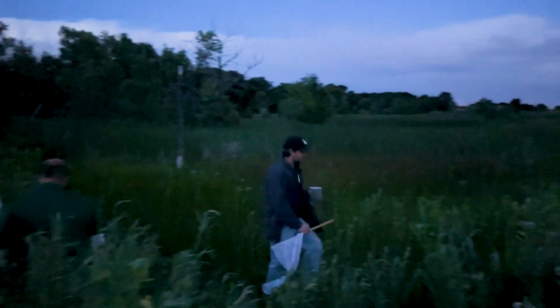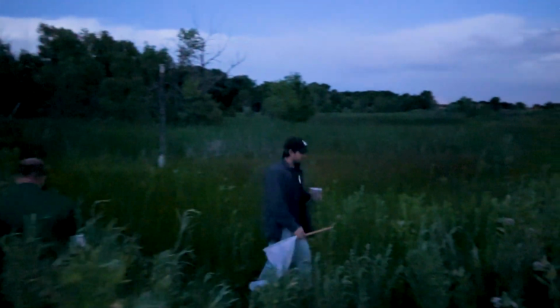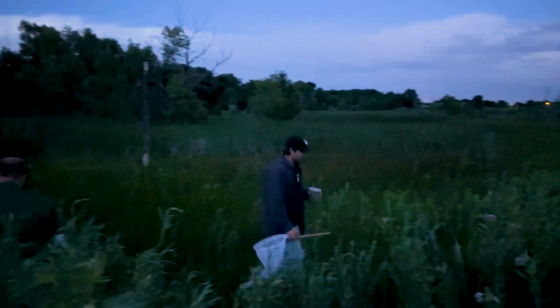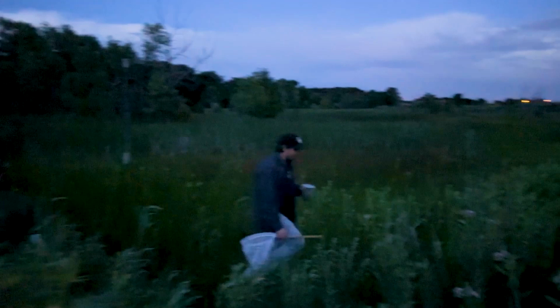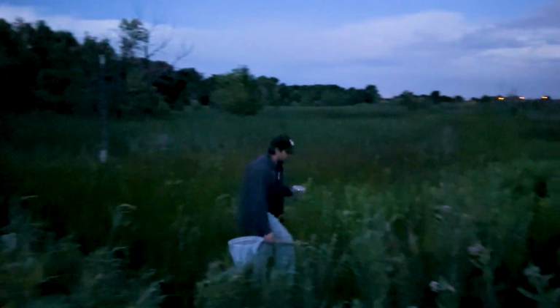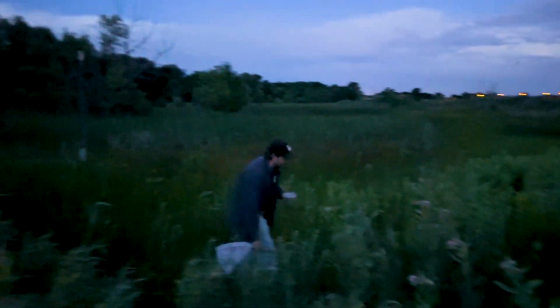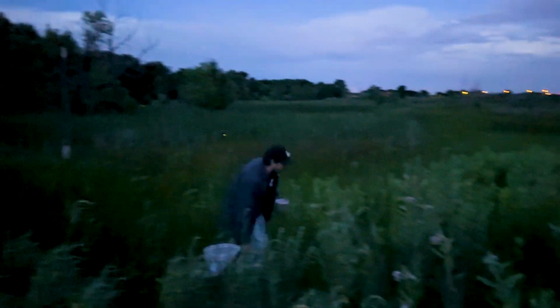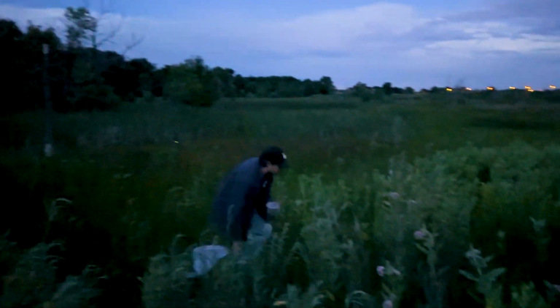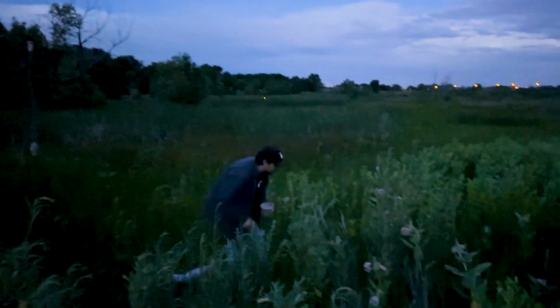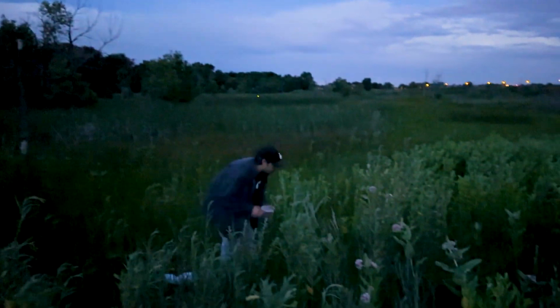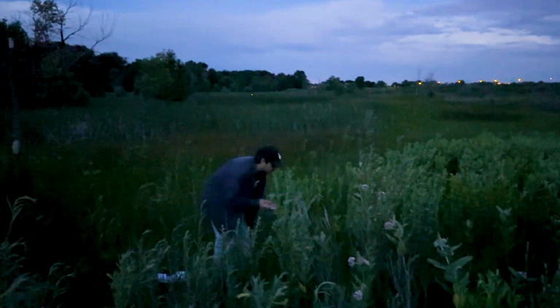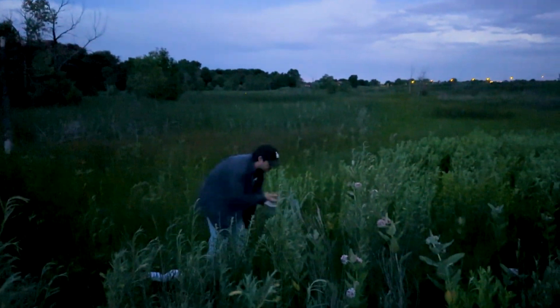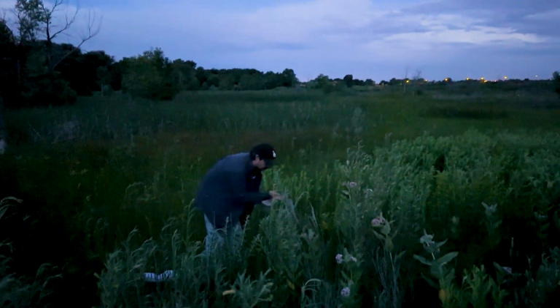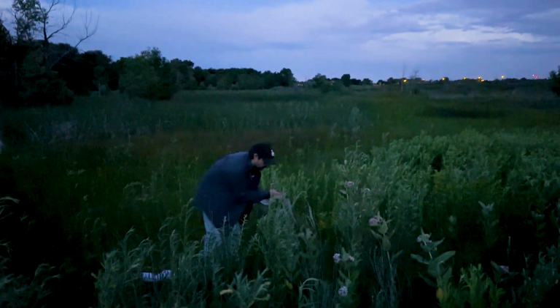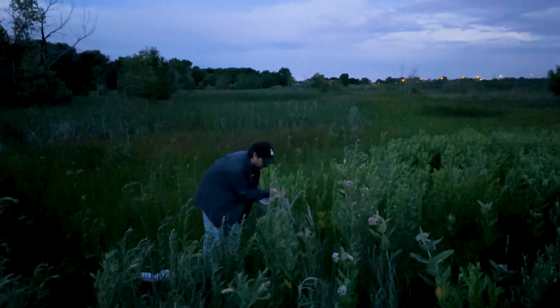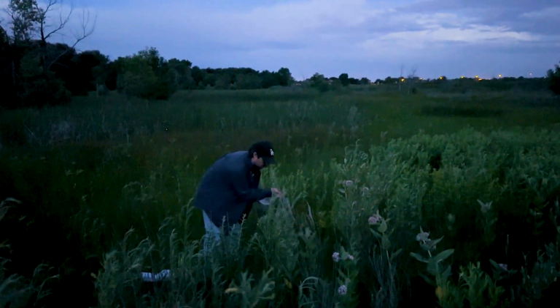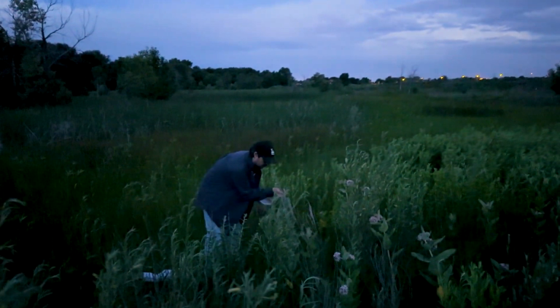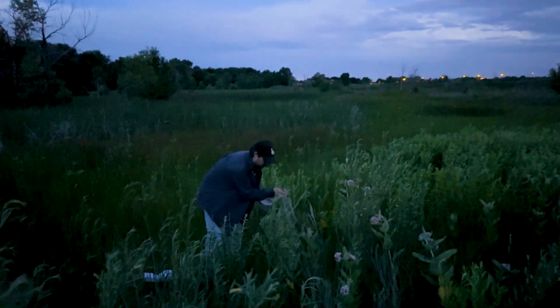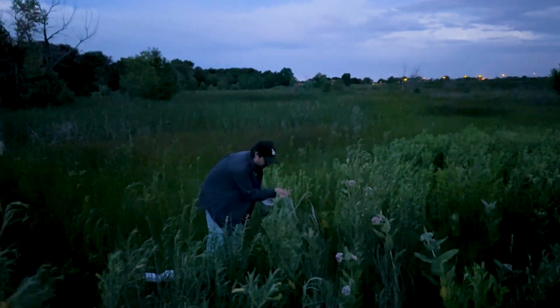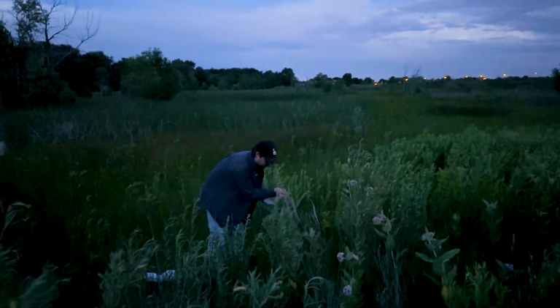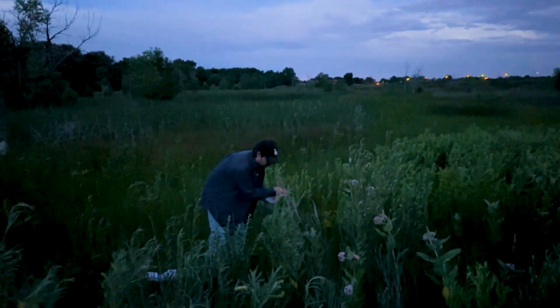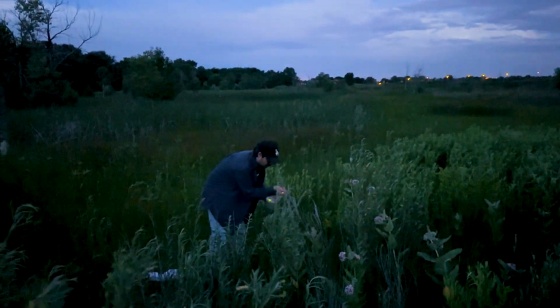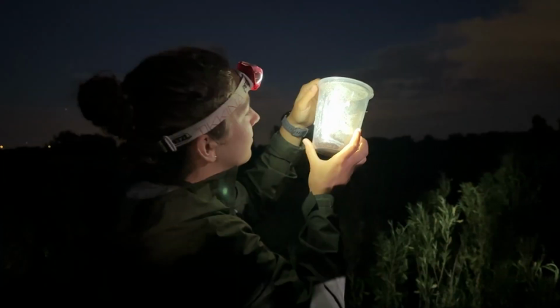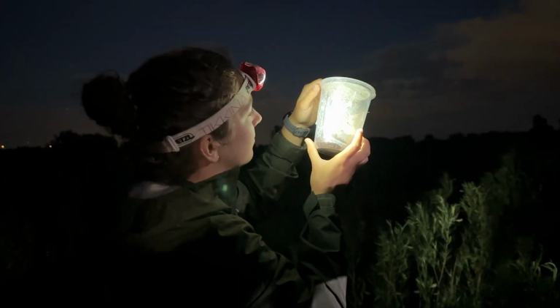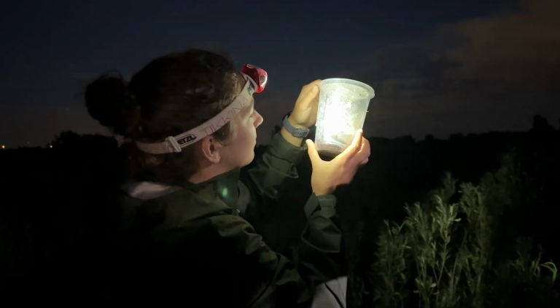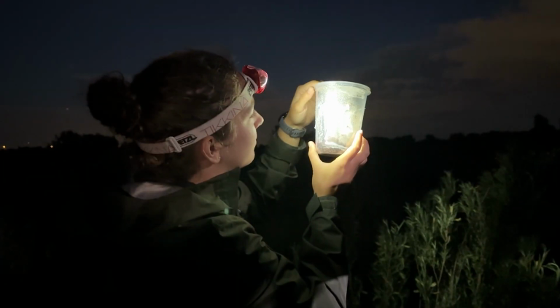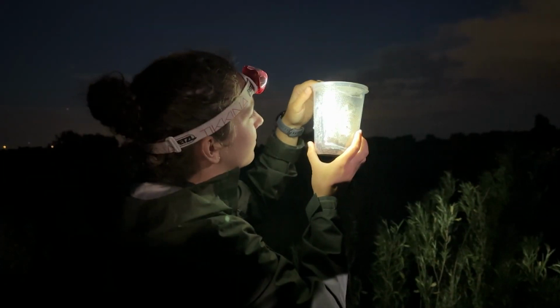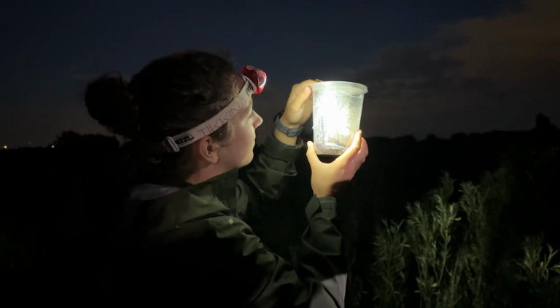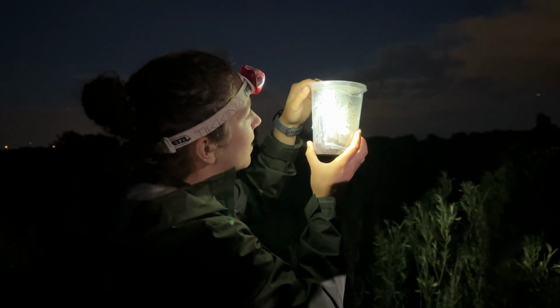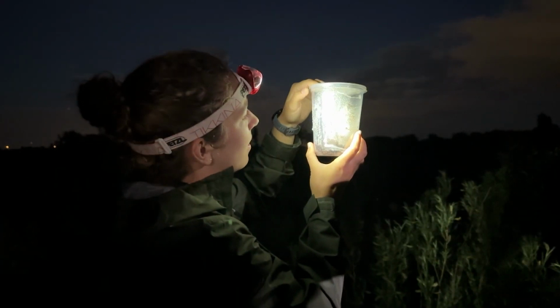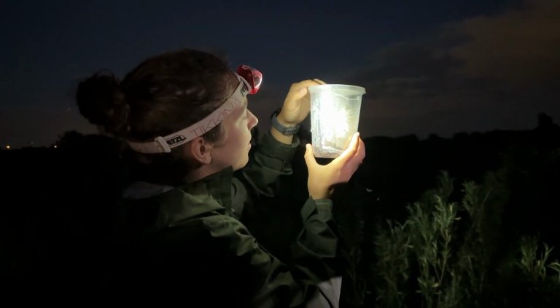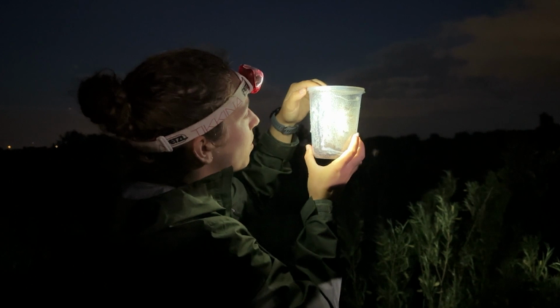We're really just looking for fireflies that are flashing. We're going to collect about 50 adults and take them back with us to our lab.